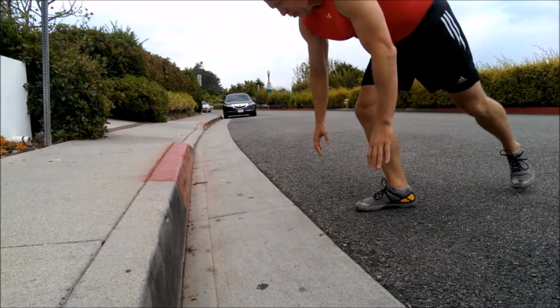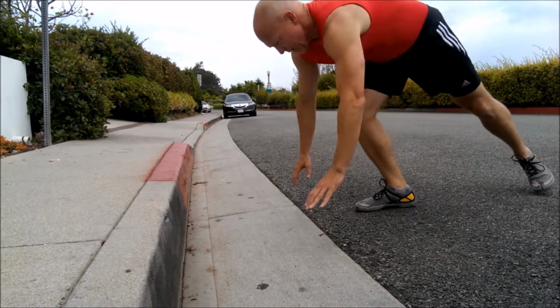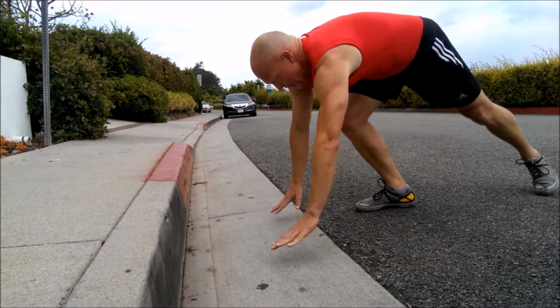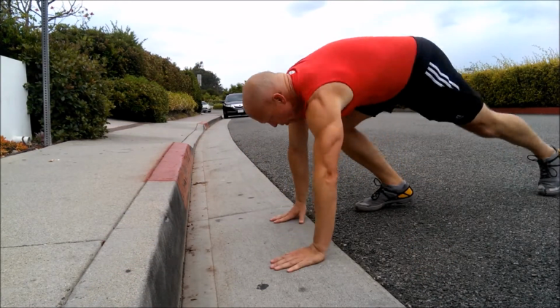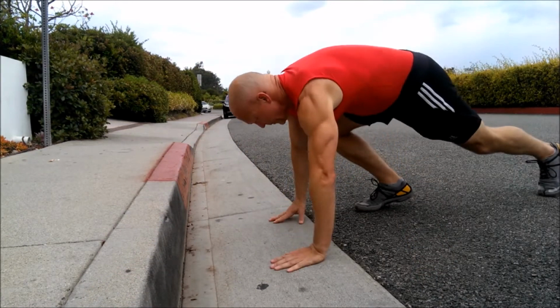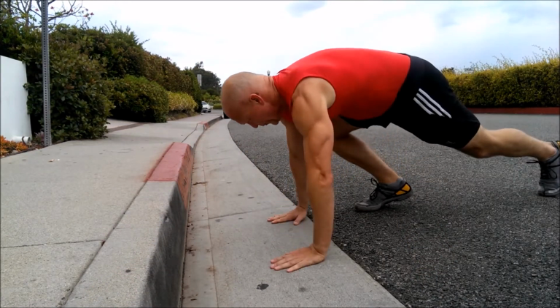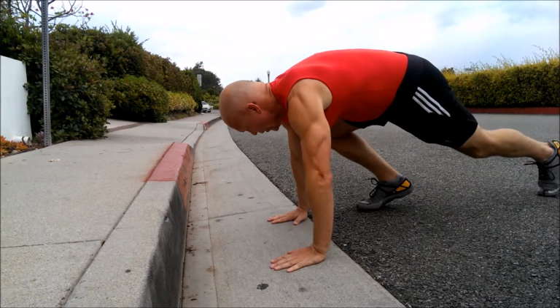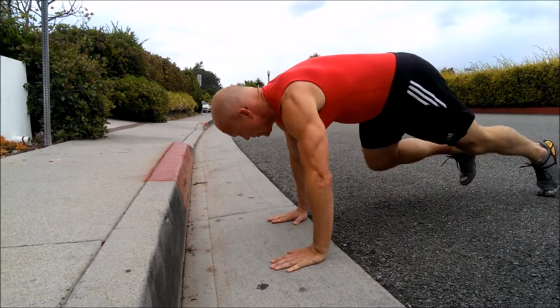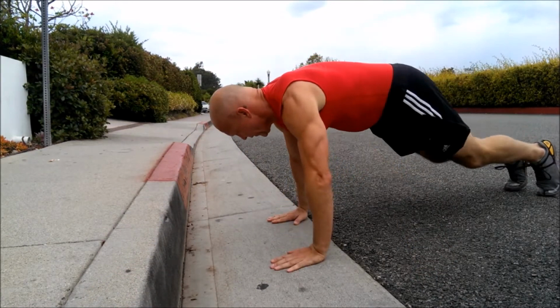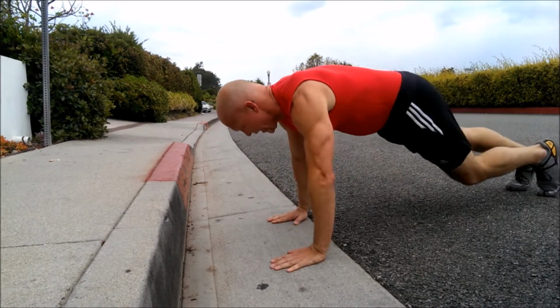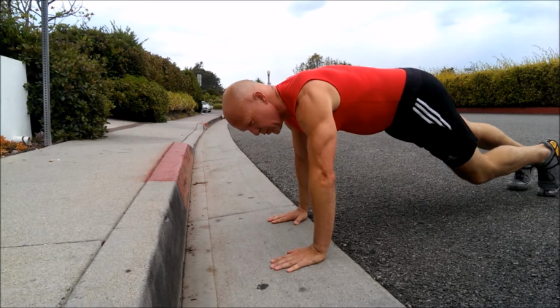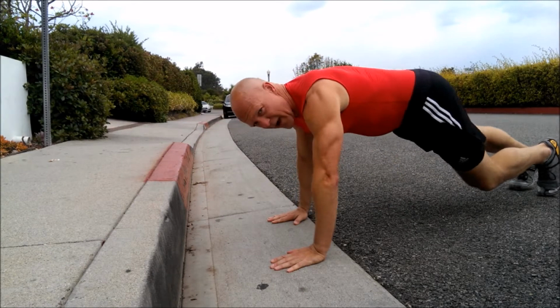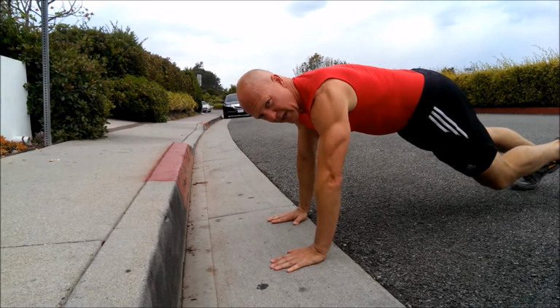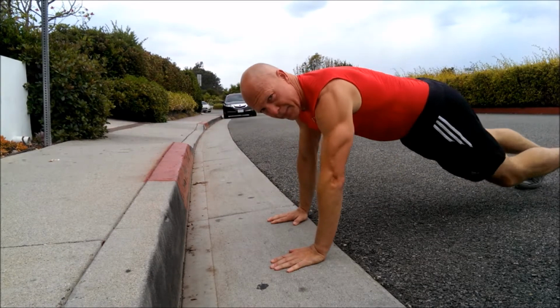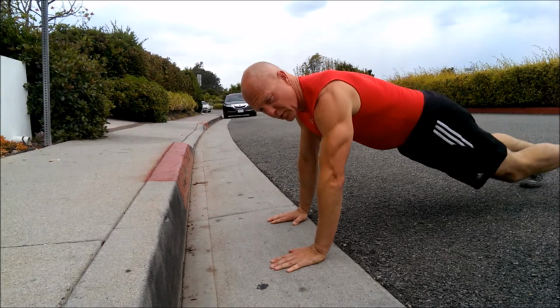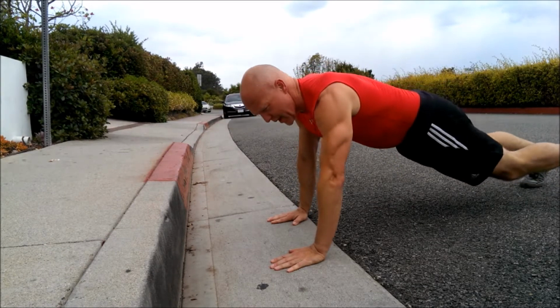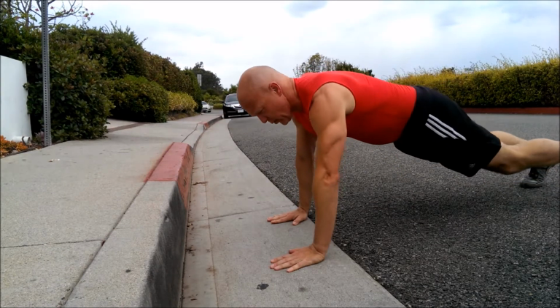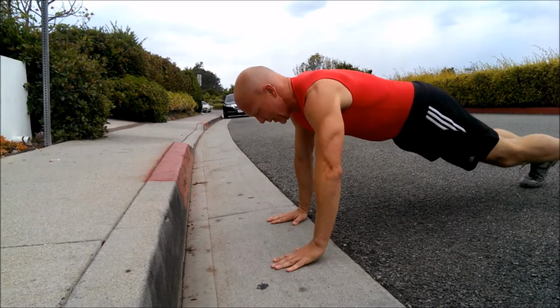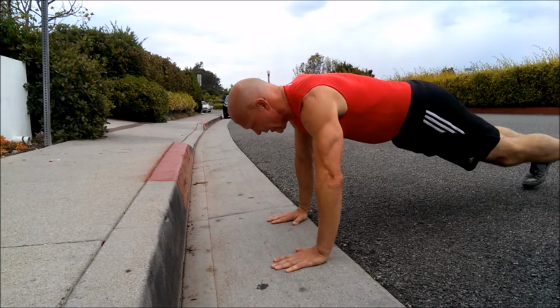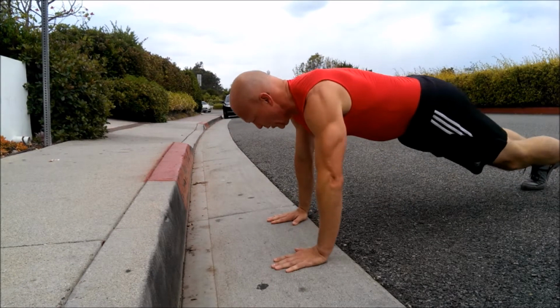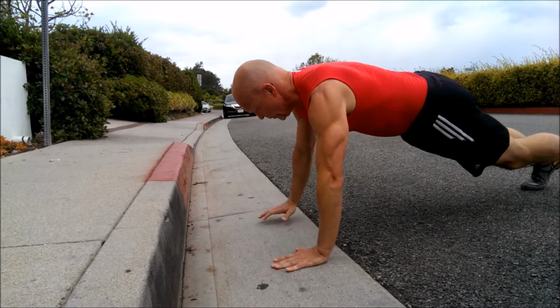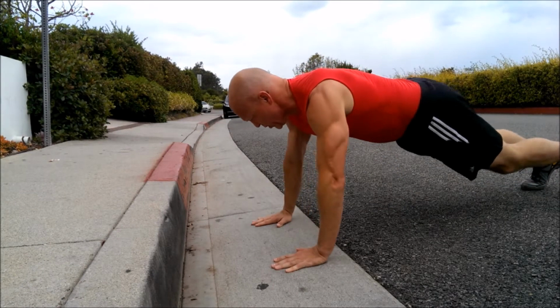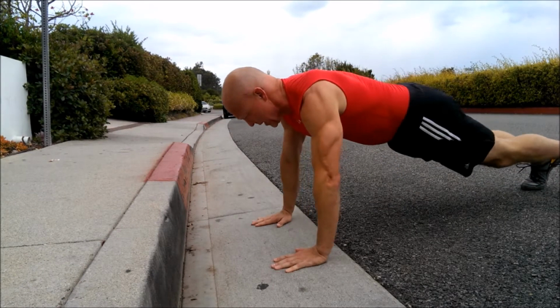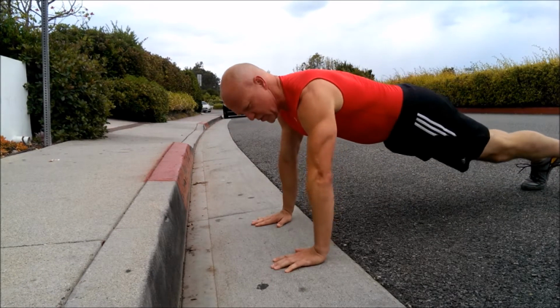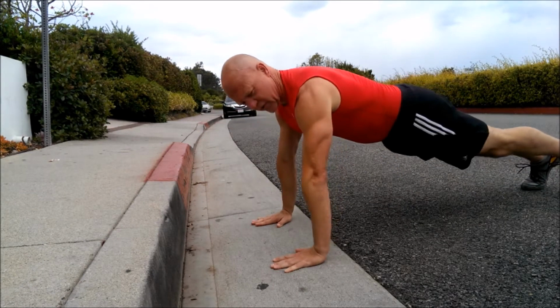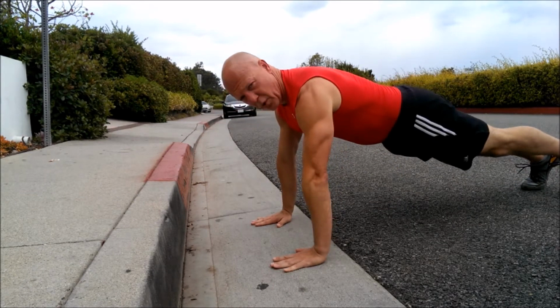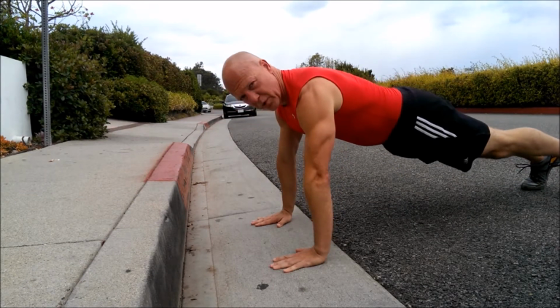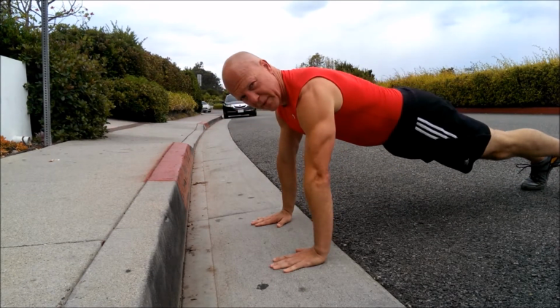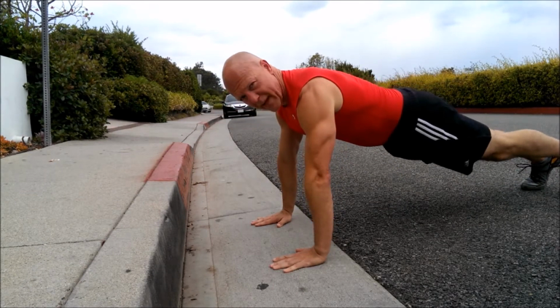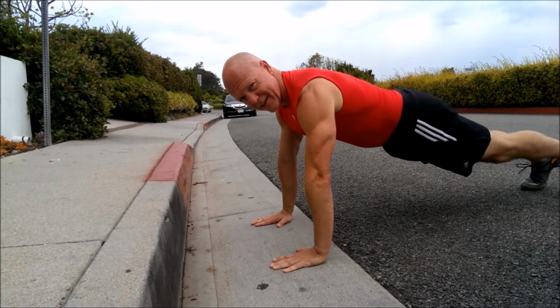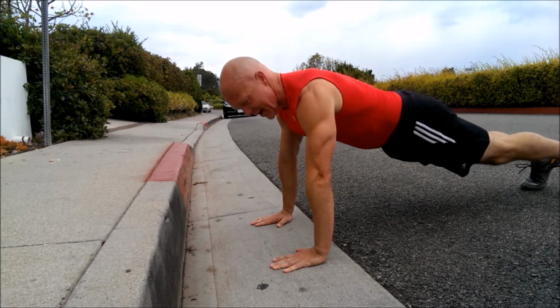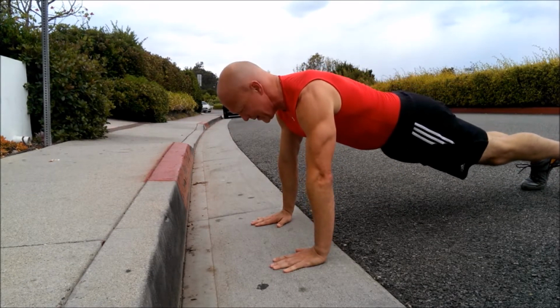Dragon Hop Push-Ups are first. If you can't do a Dragon Hop, do a regular one. If you can't hold a Push-Up, just hold a Plank.